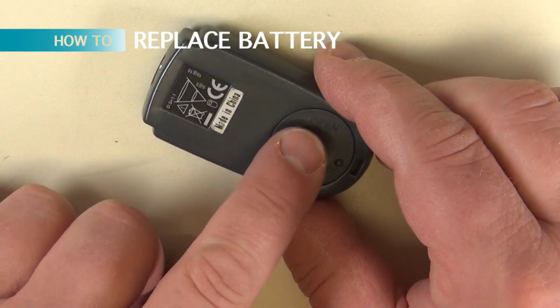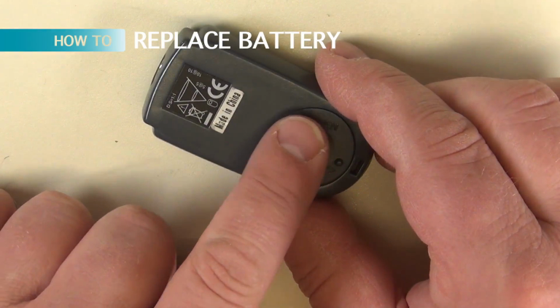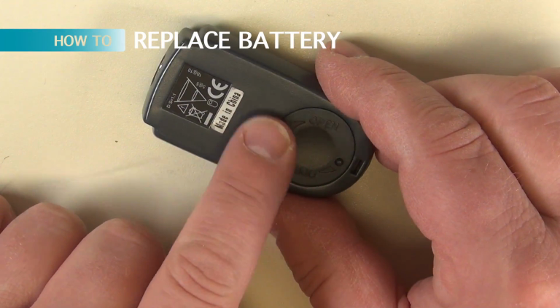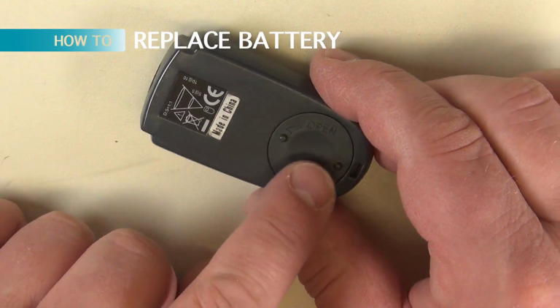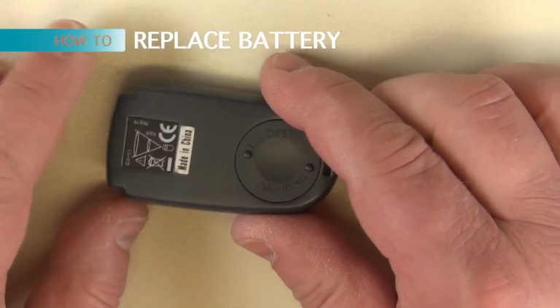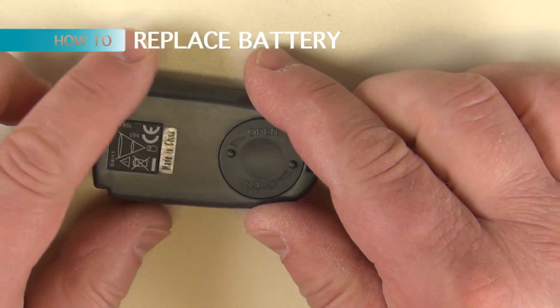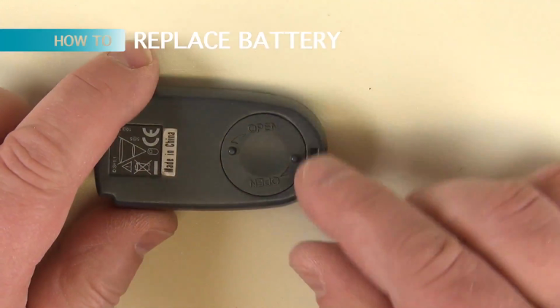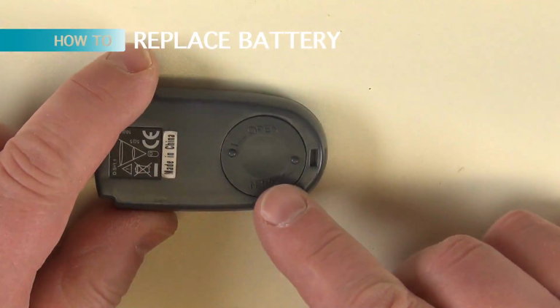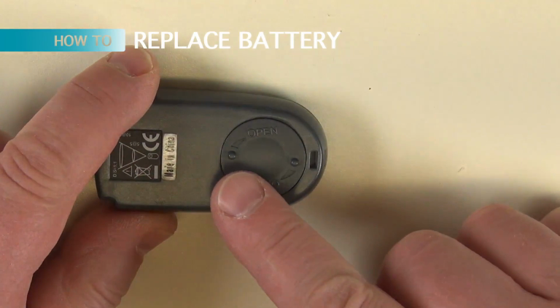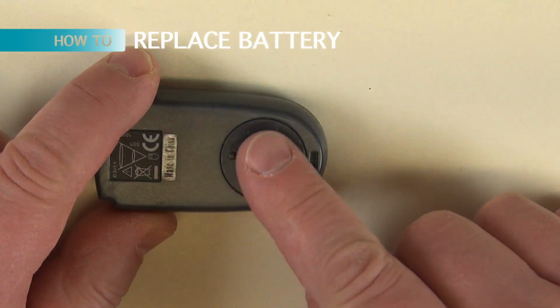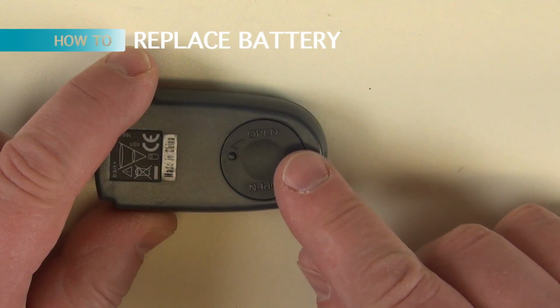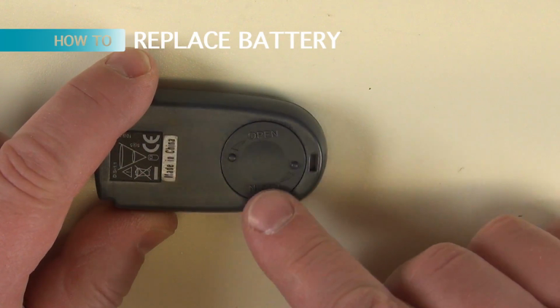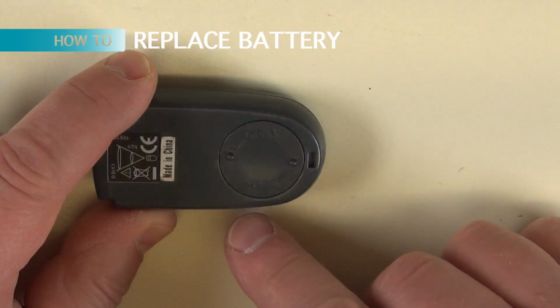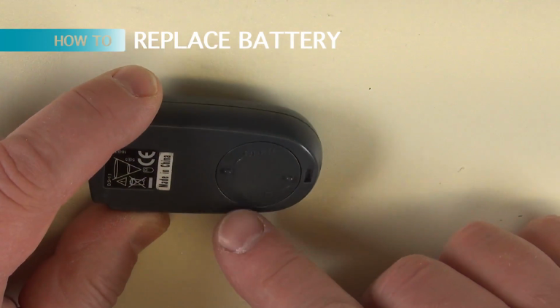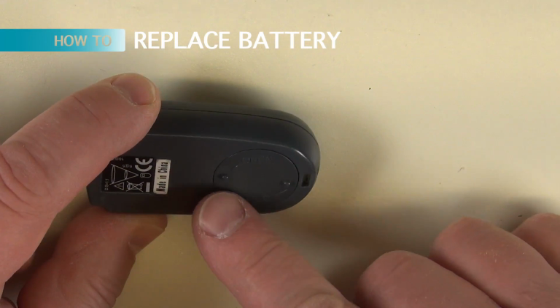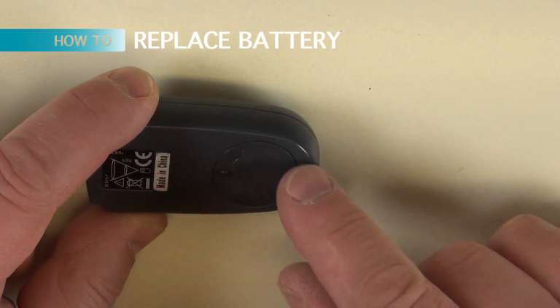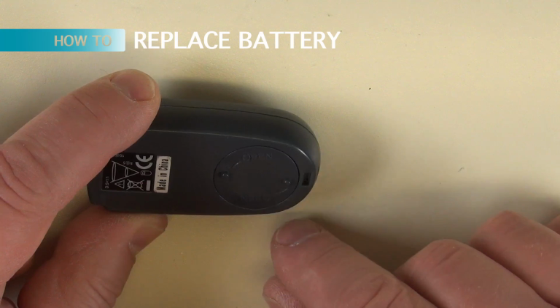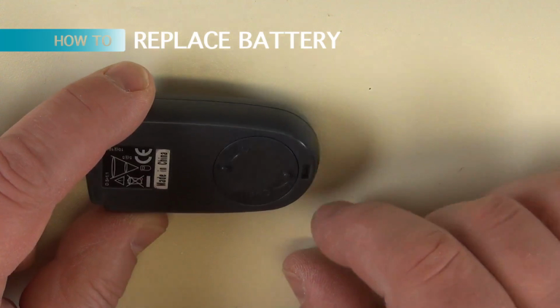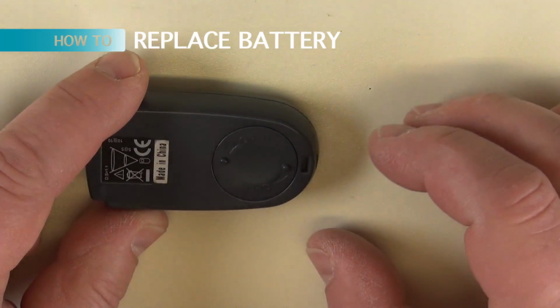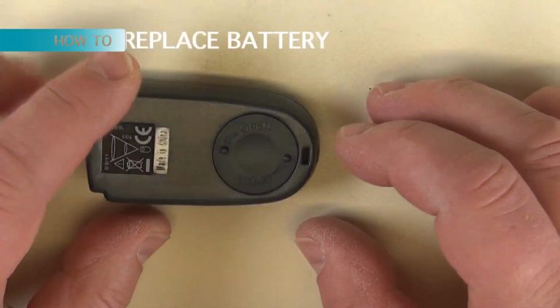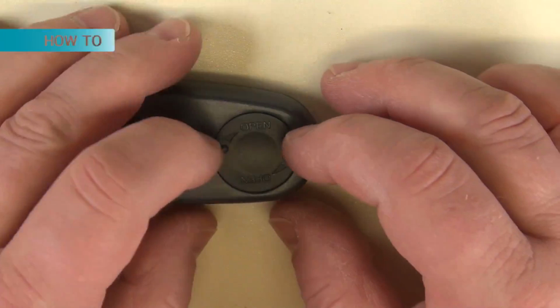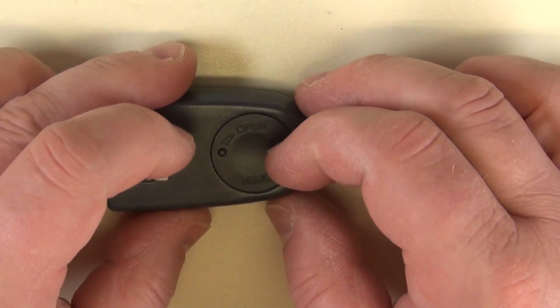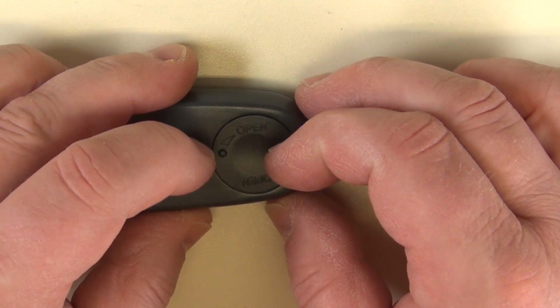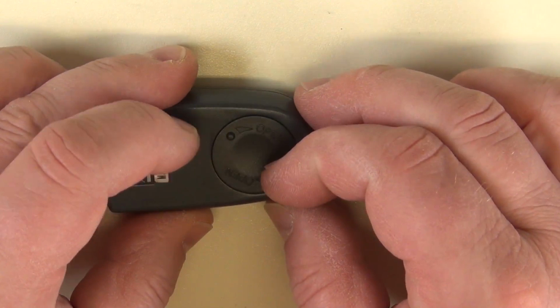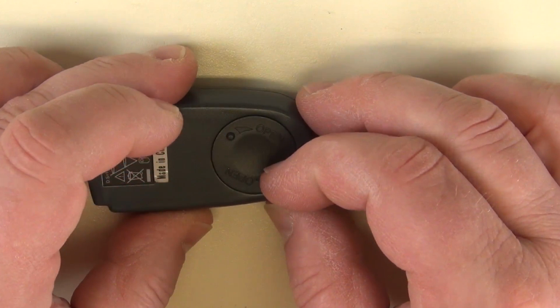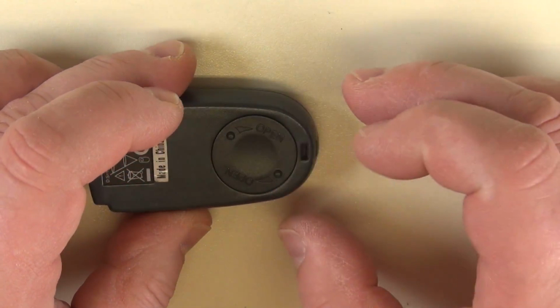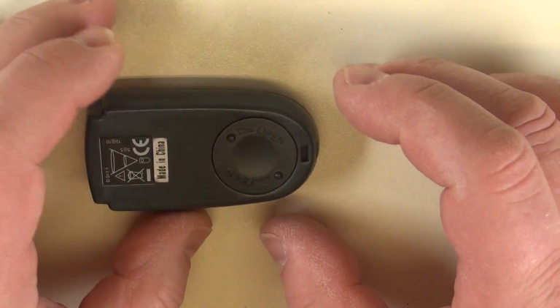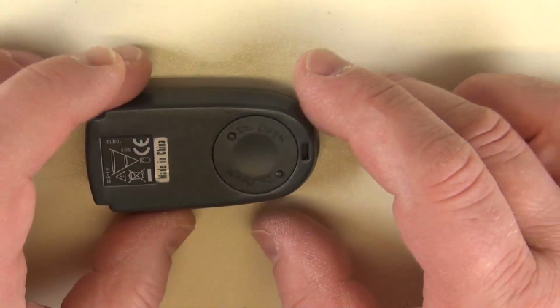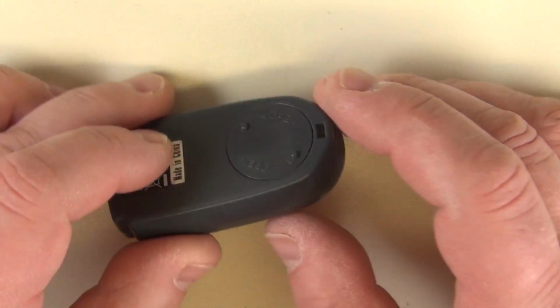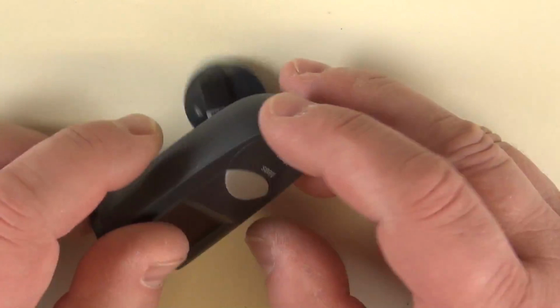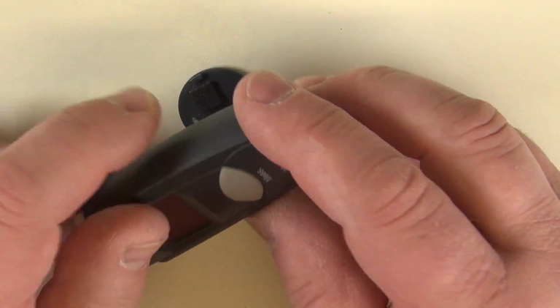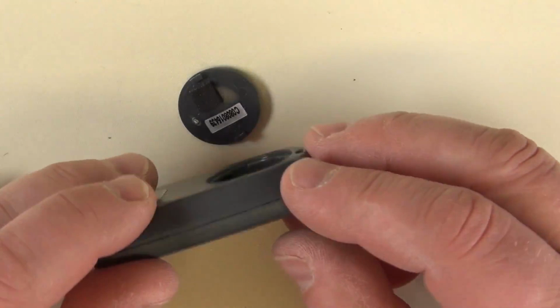There is the bottom where it says open. That was easy.